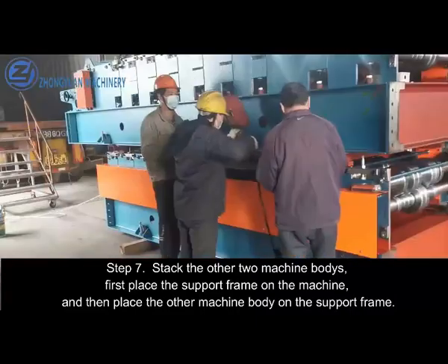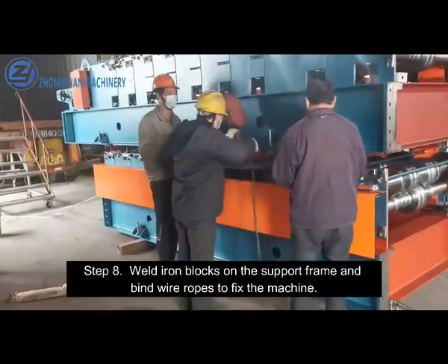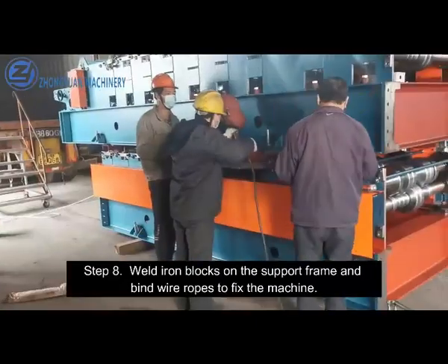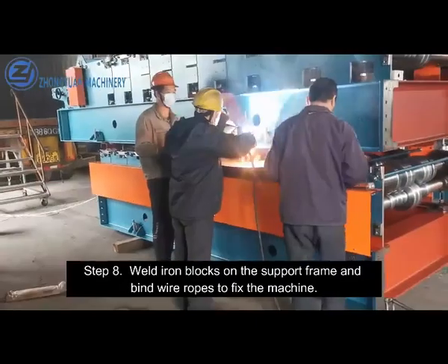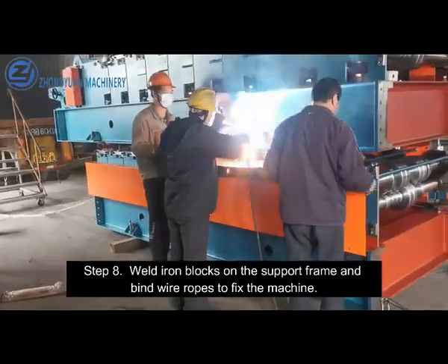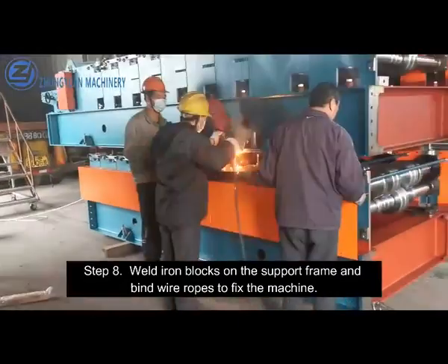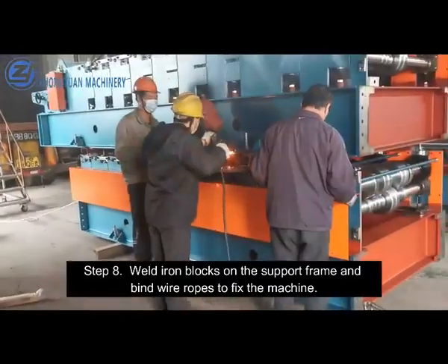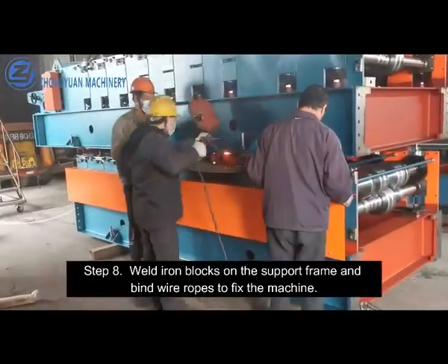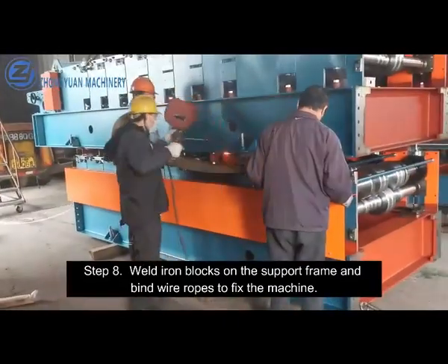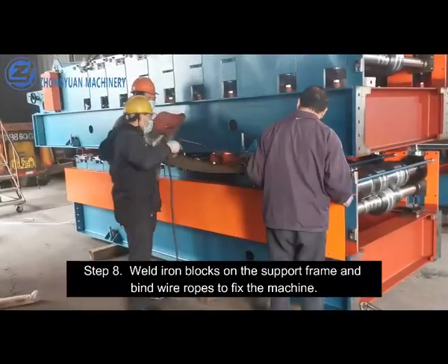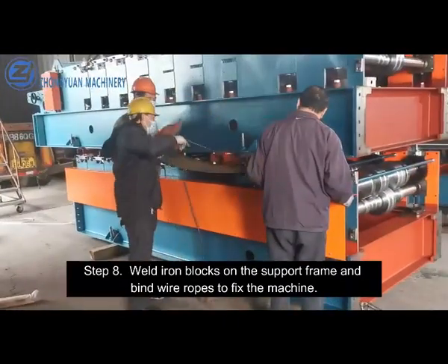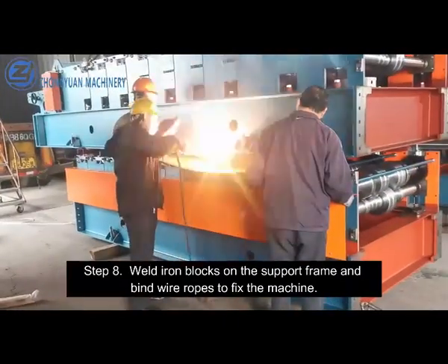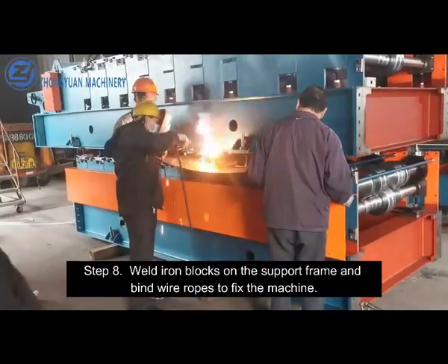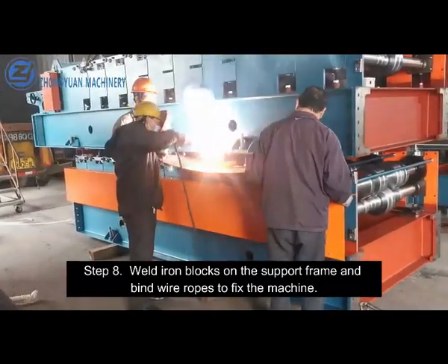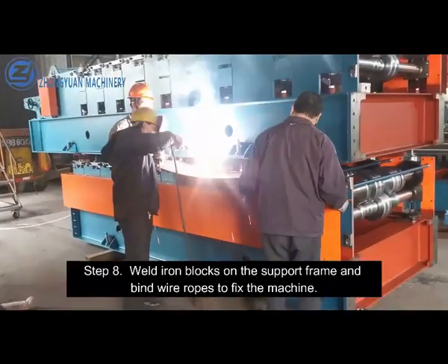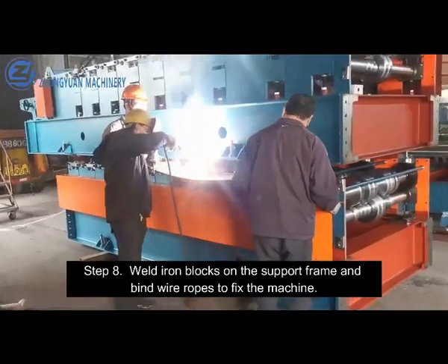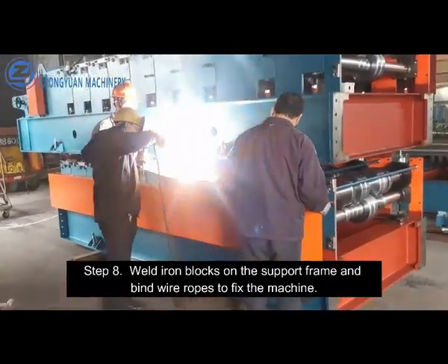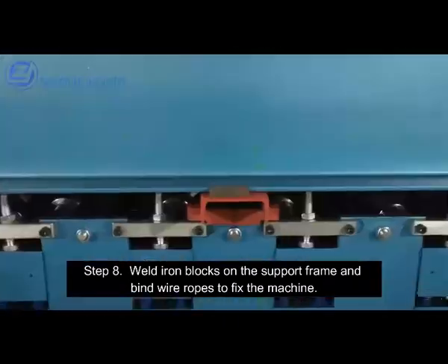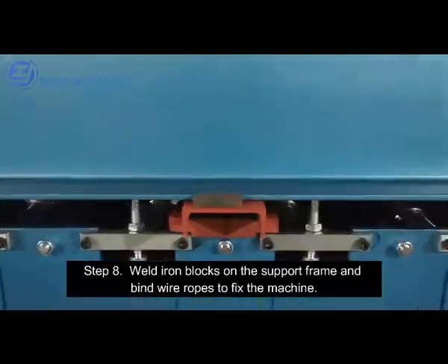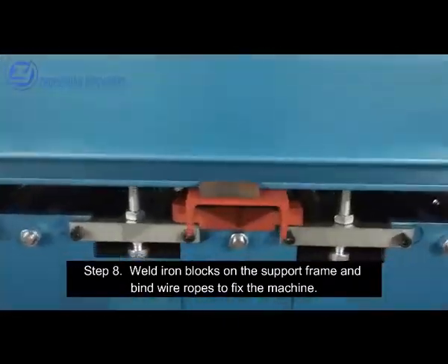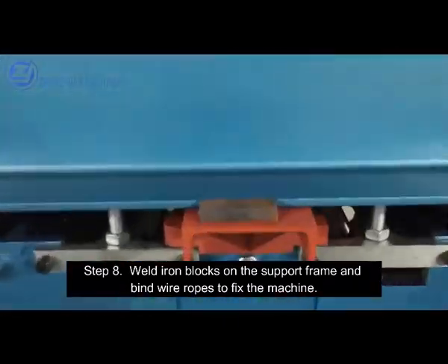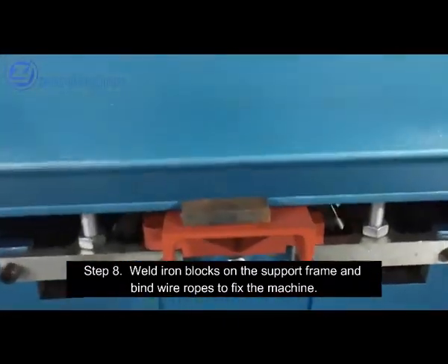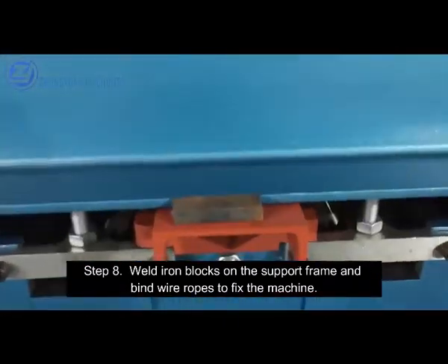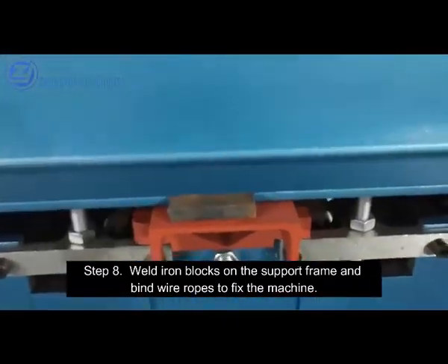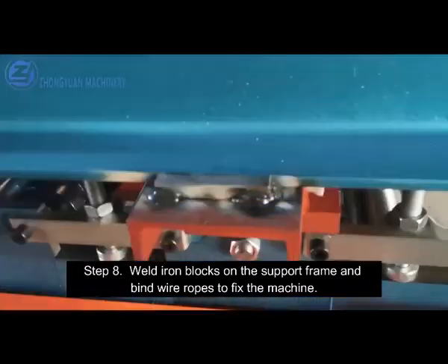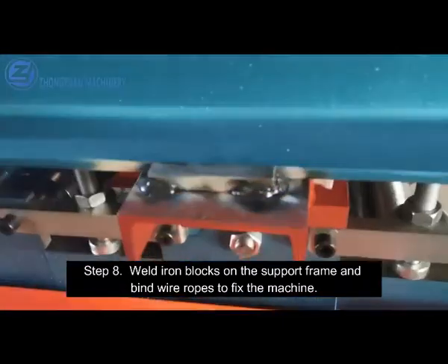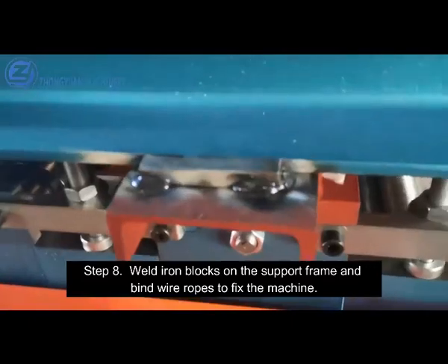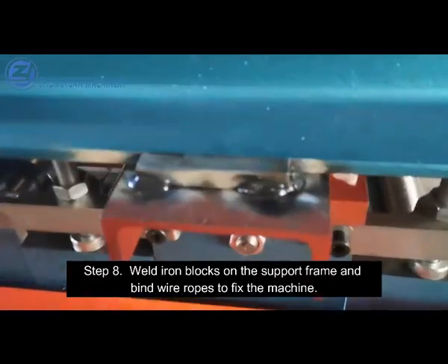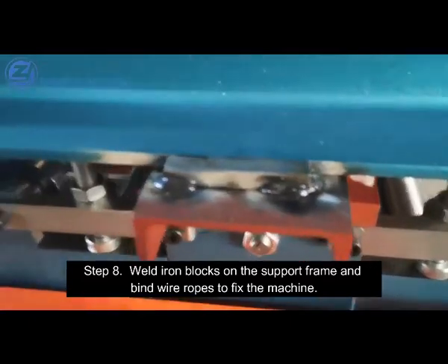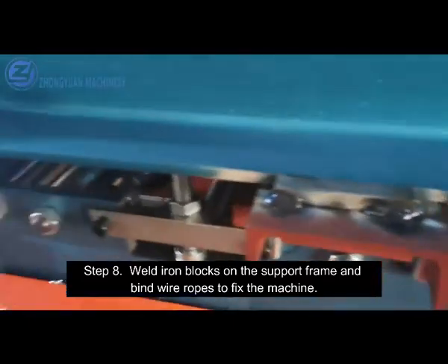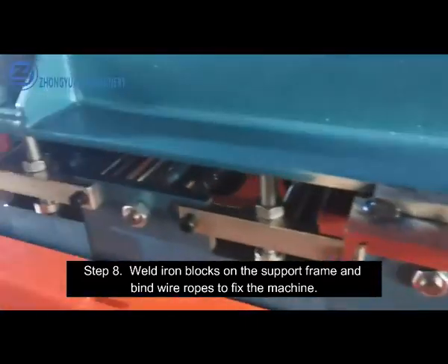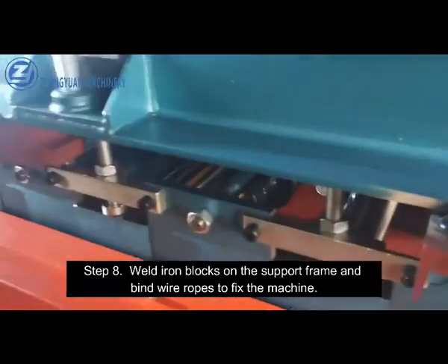Step 8. Weld iron blocks on the support frame and bind wire ropes to fix the machine.